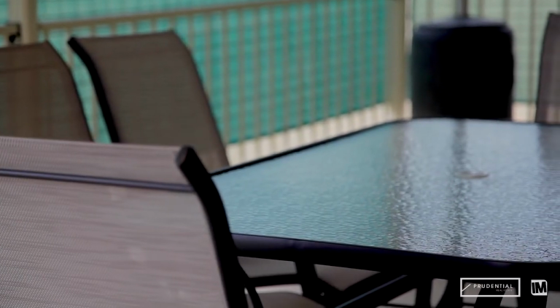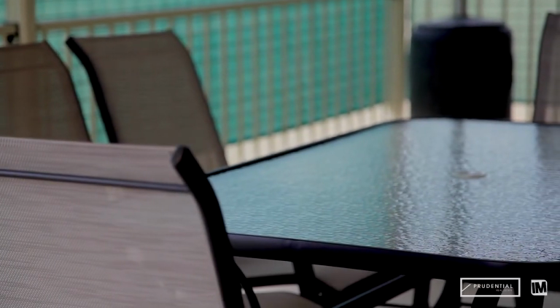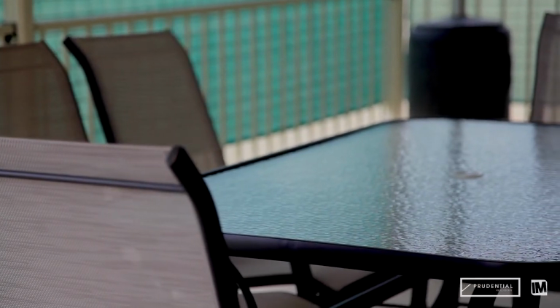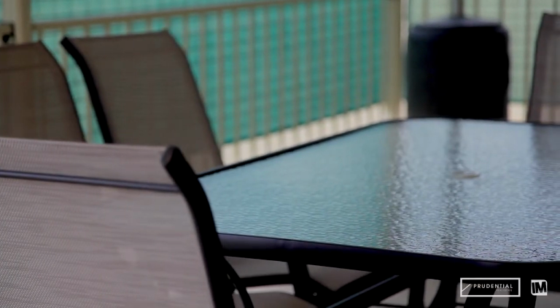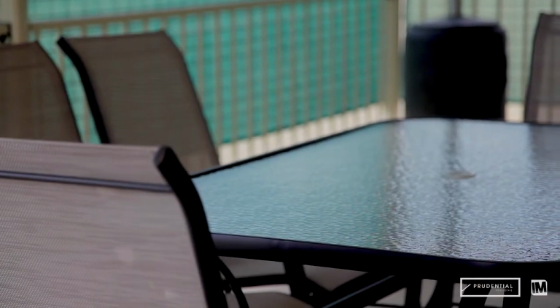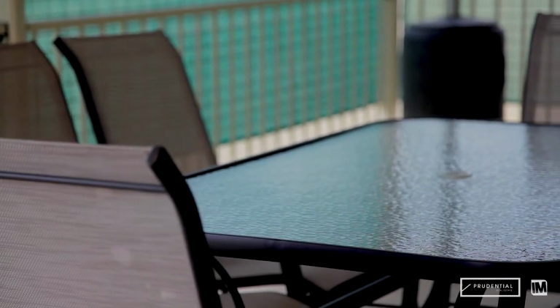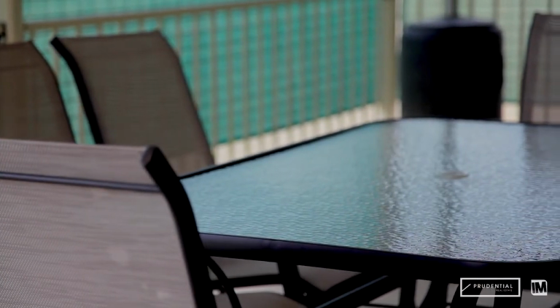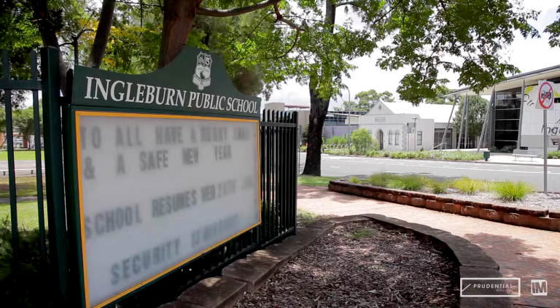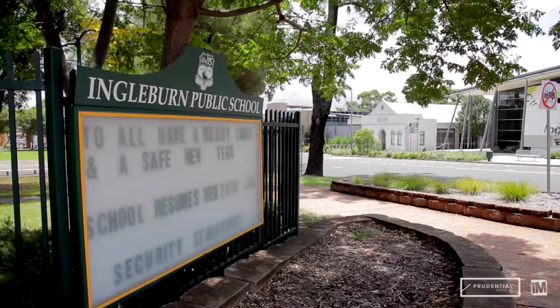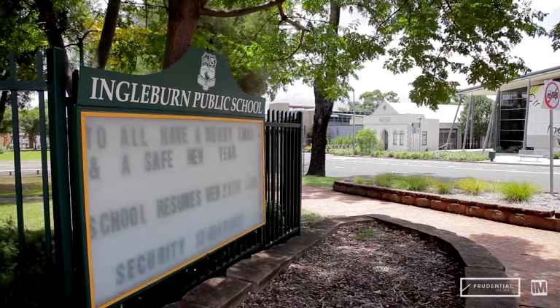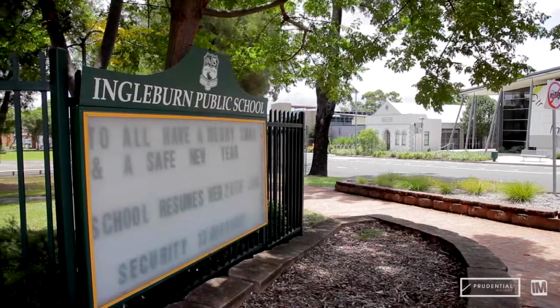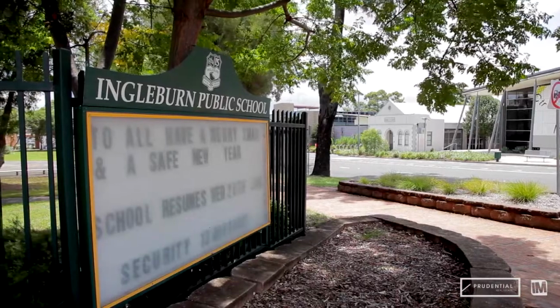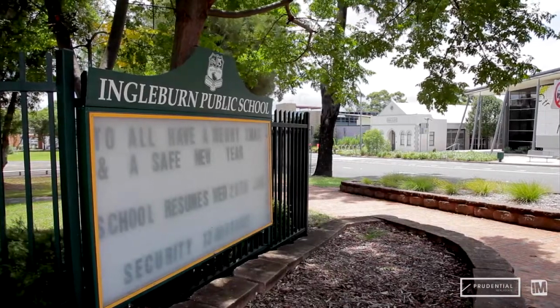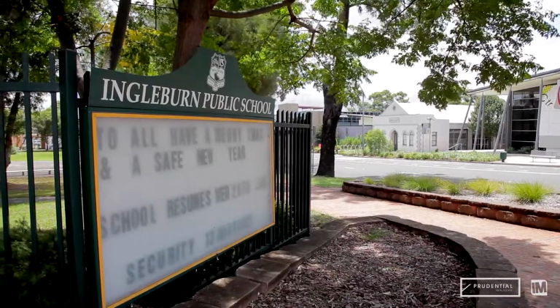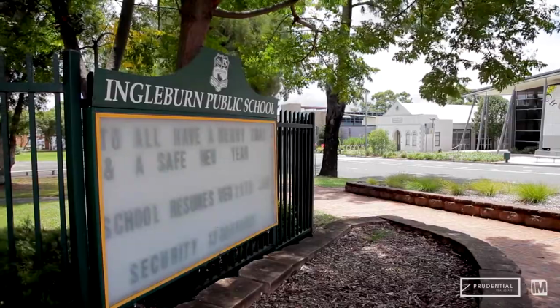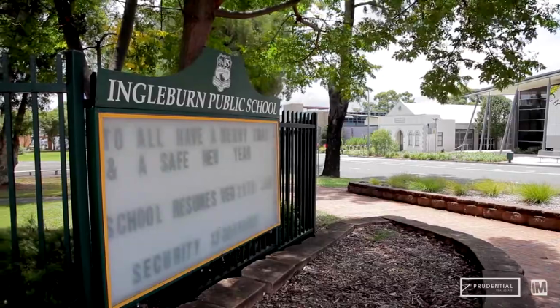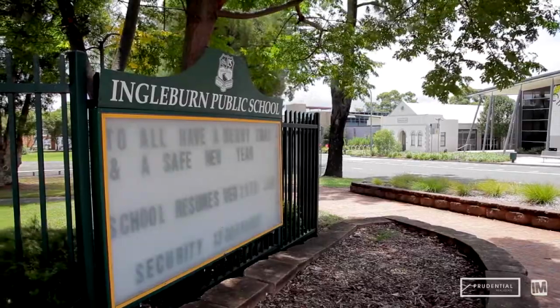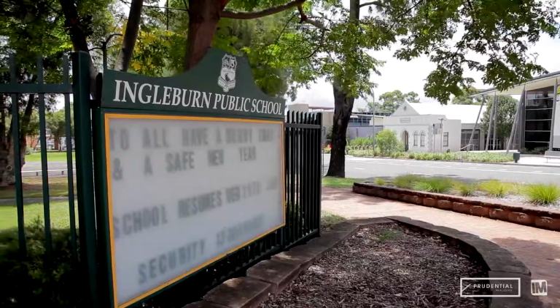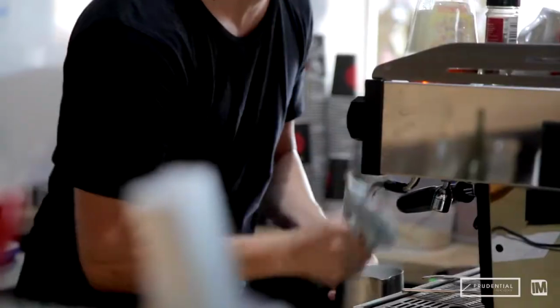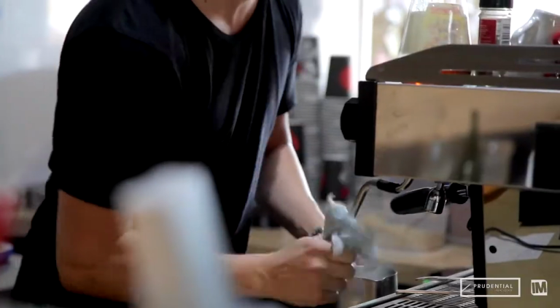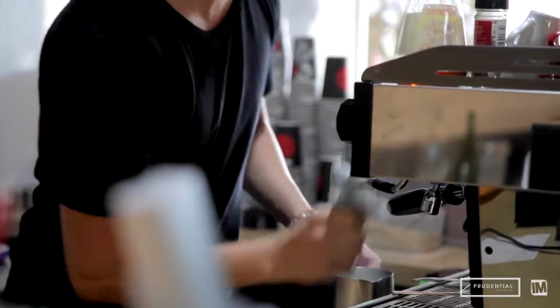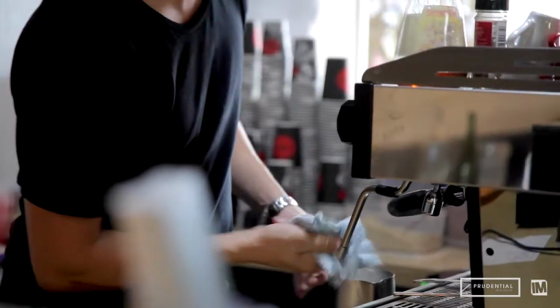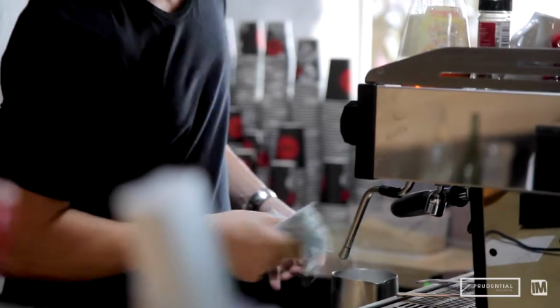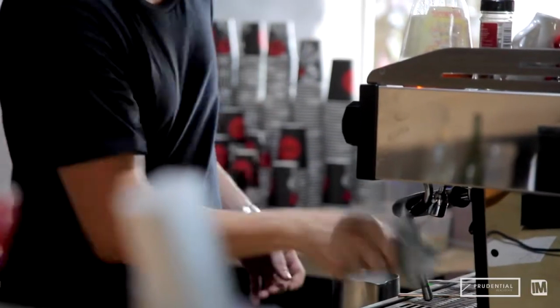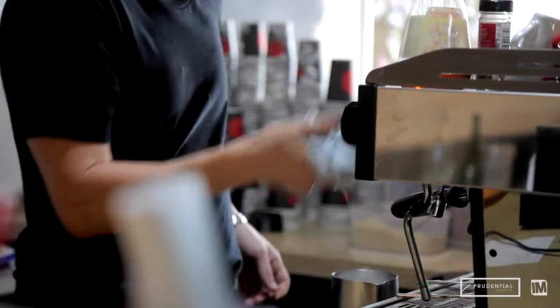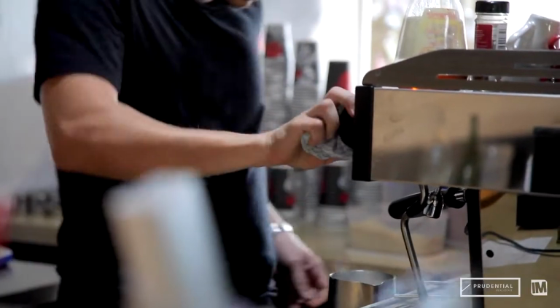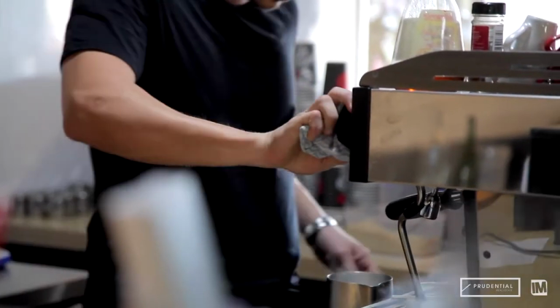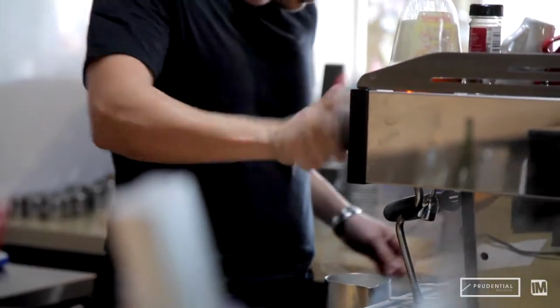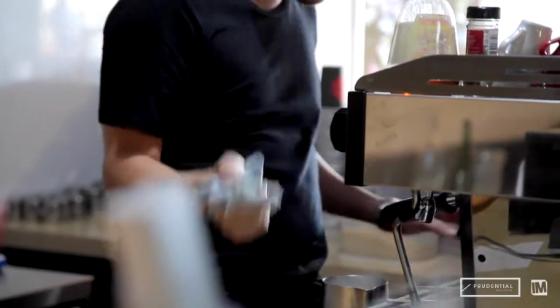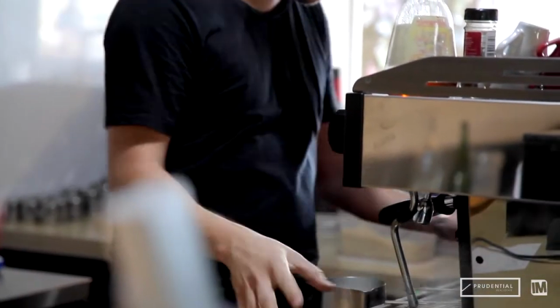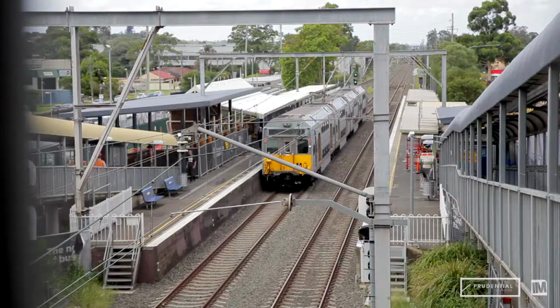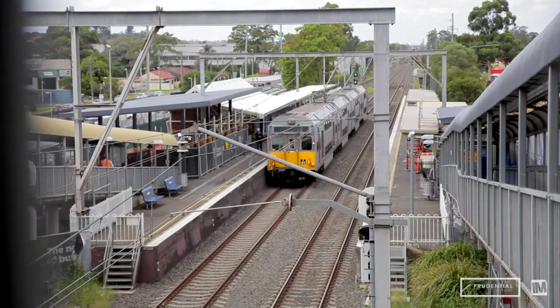This great home is located close to local schools, parks, shops and Ingleburn train station.